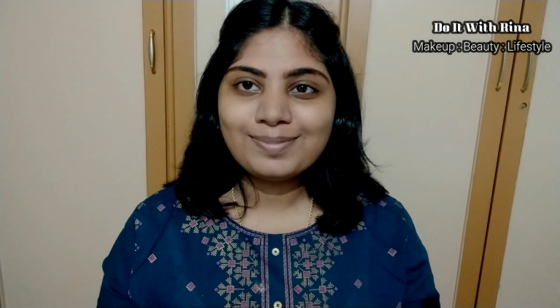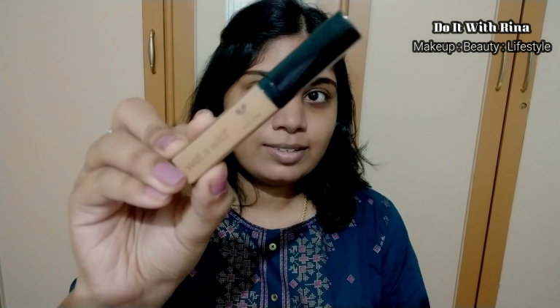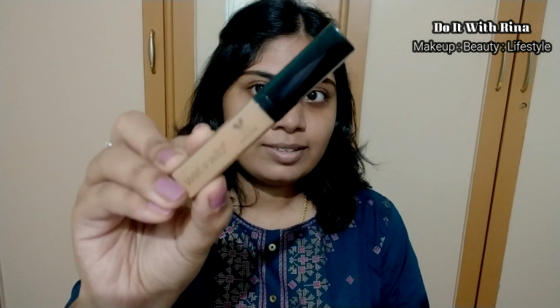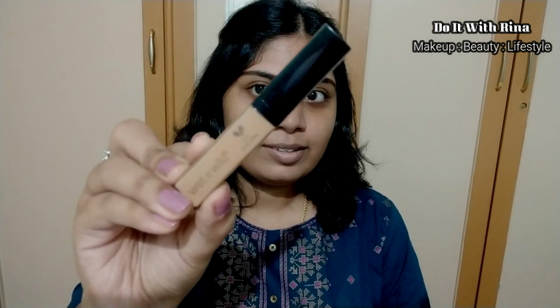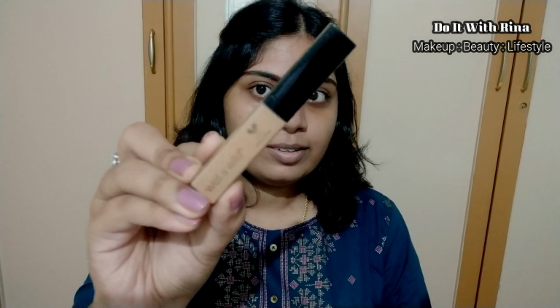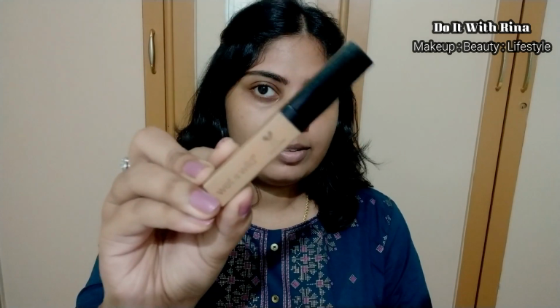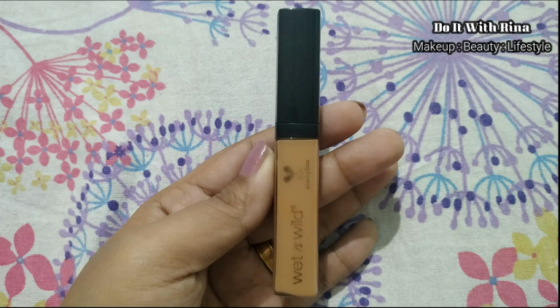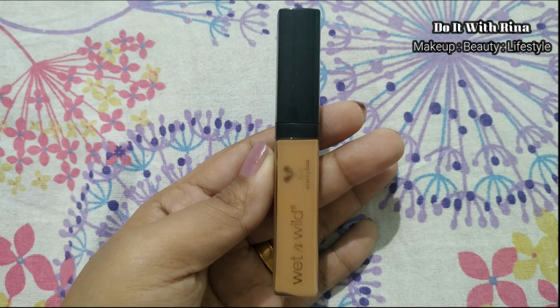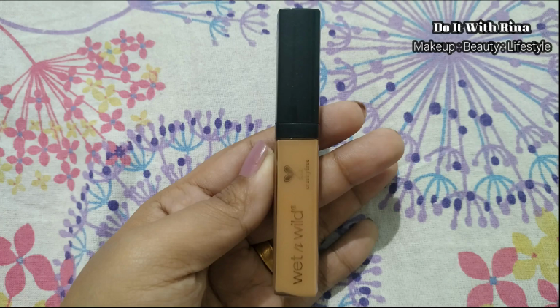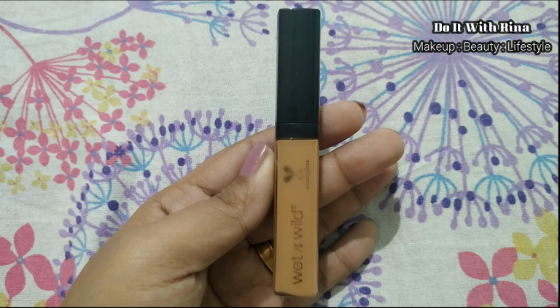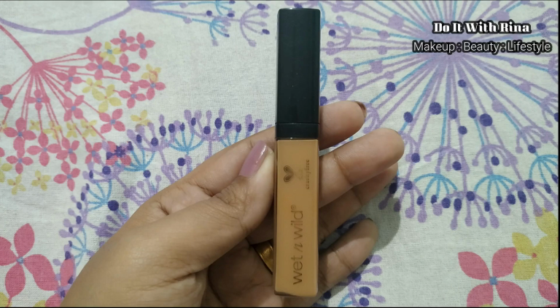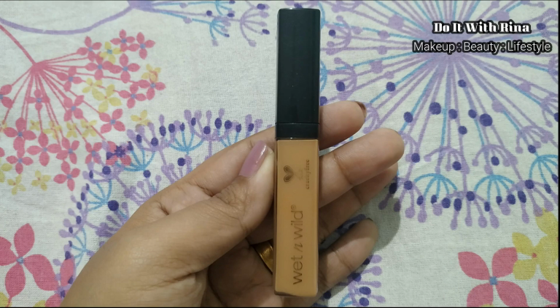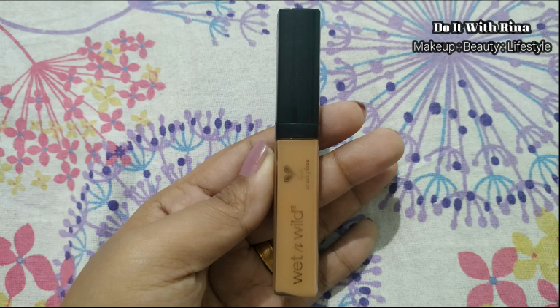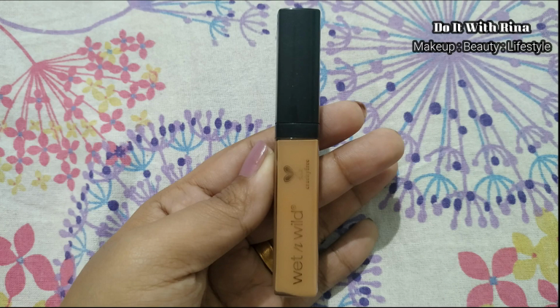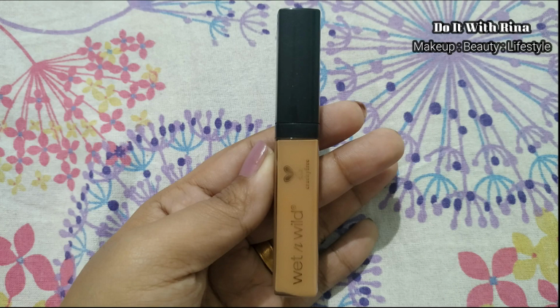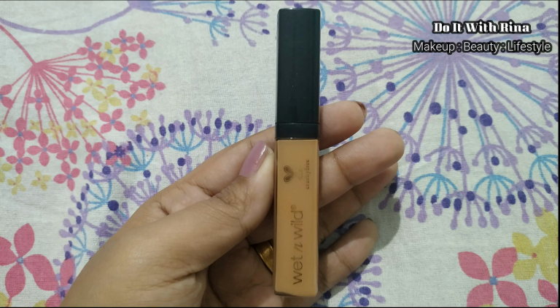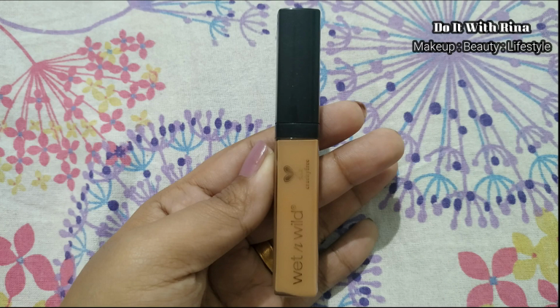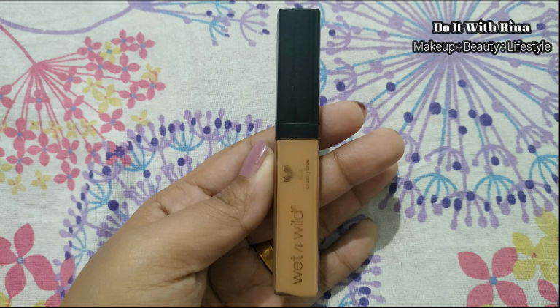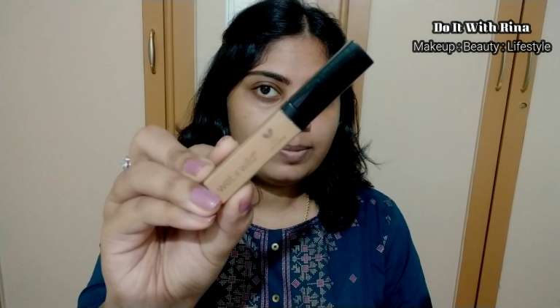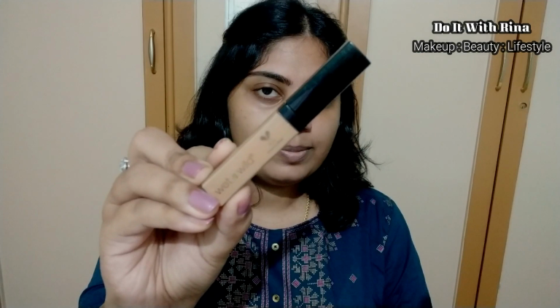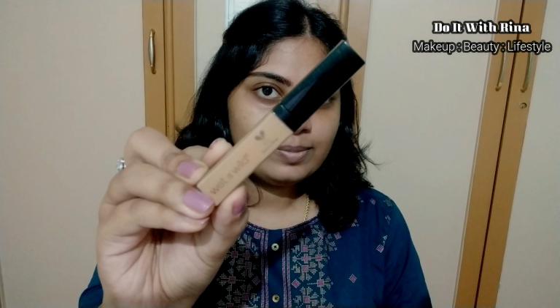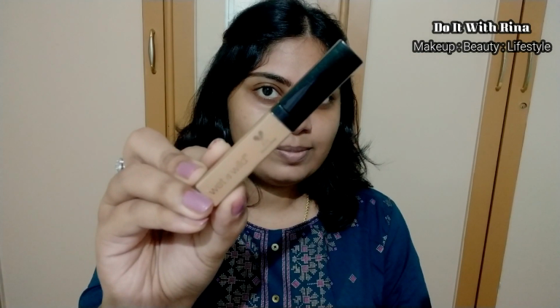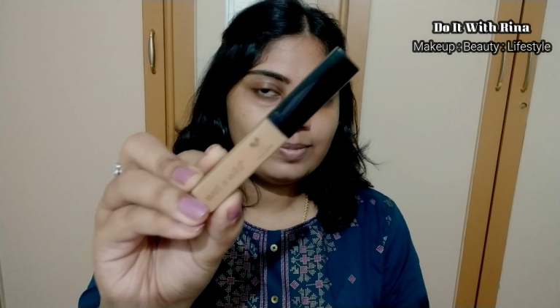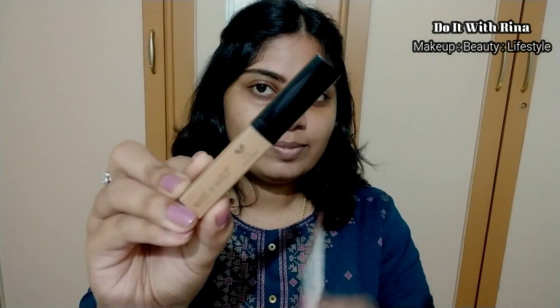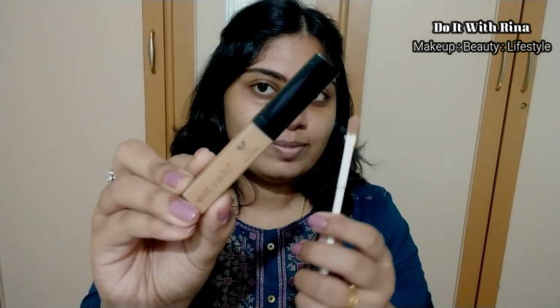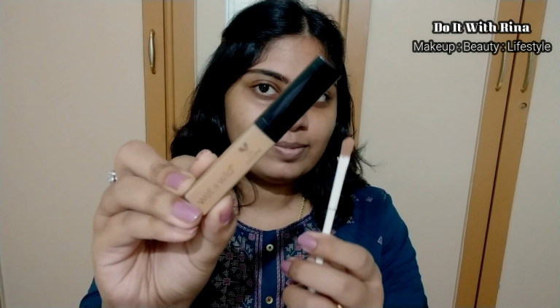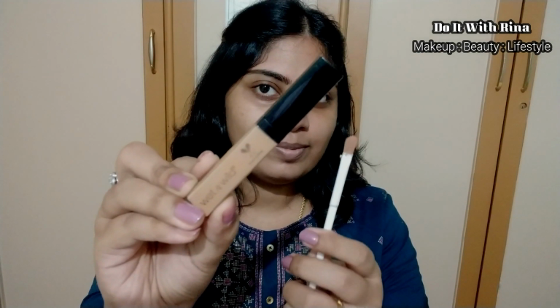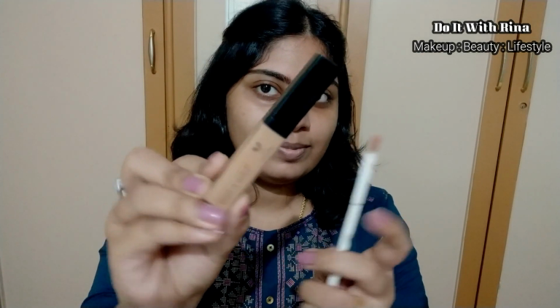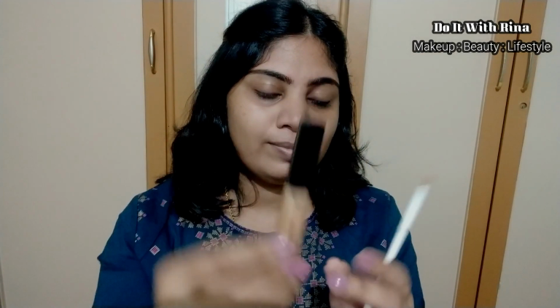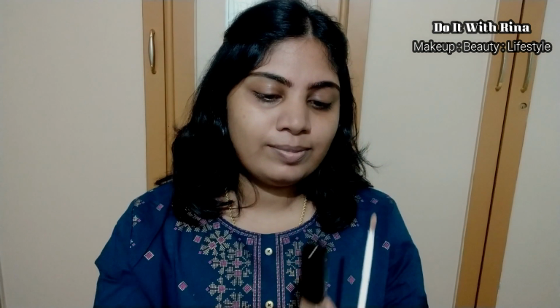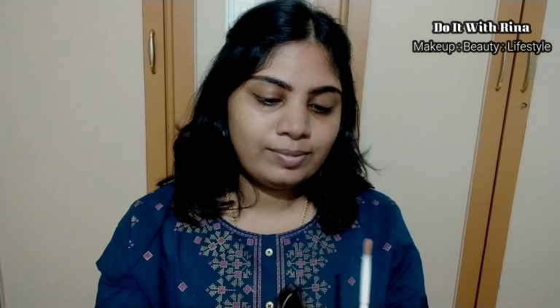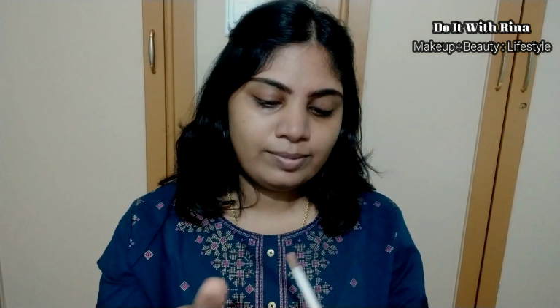To clean up my brows I'm using the Wet and Wild concealer in Medium Deep Tan along with a Wet and Wild concealer brush.